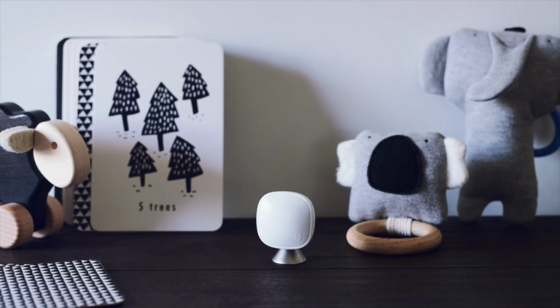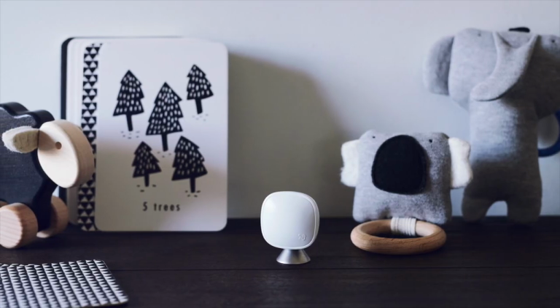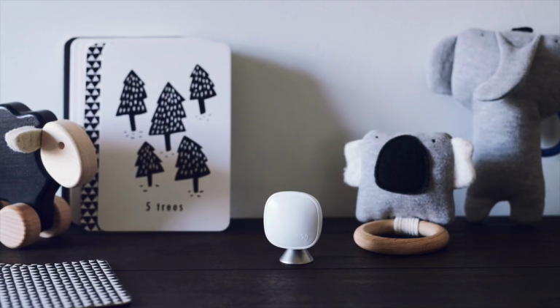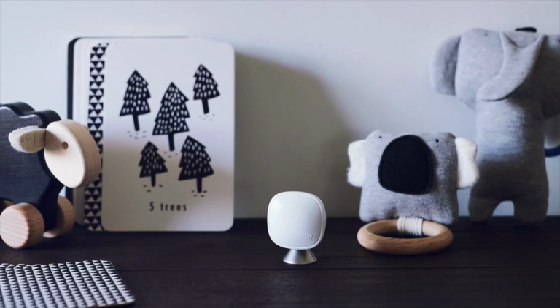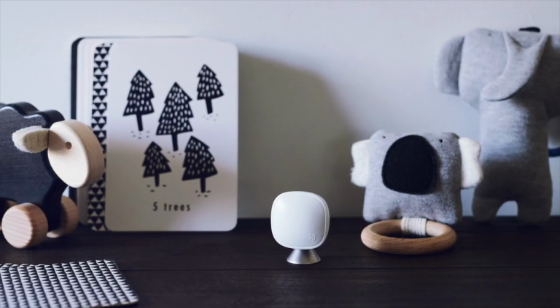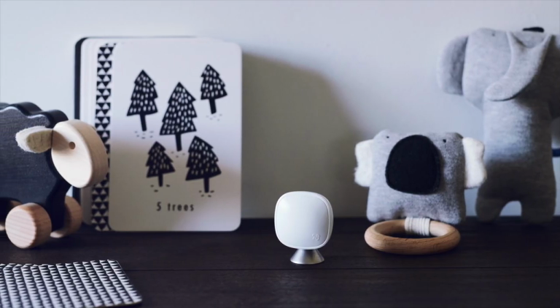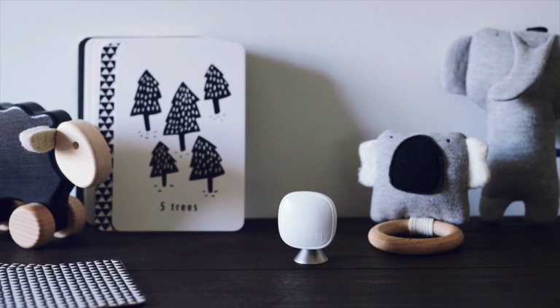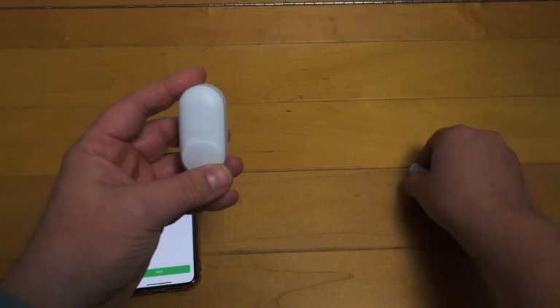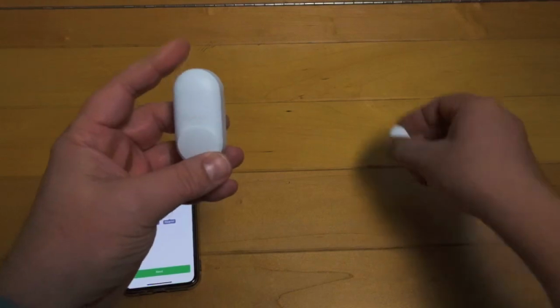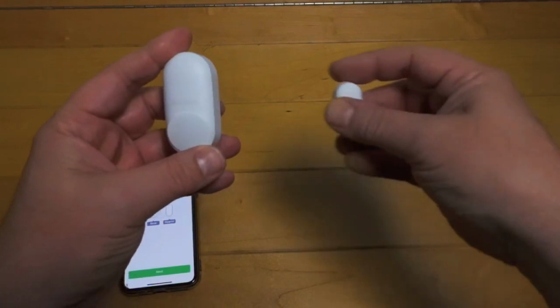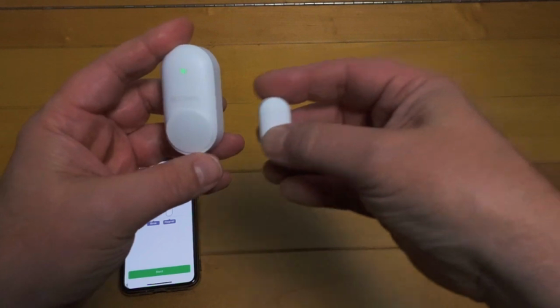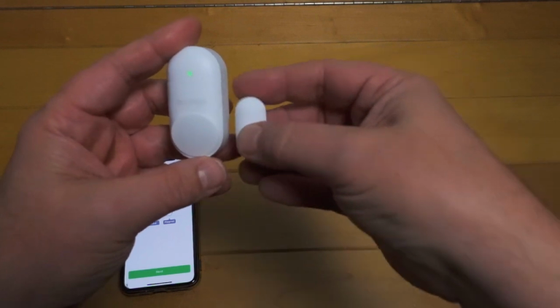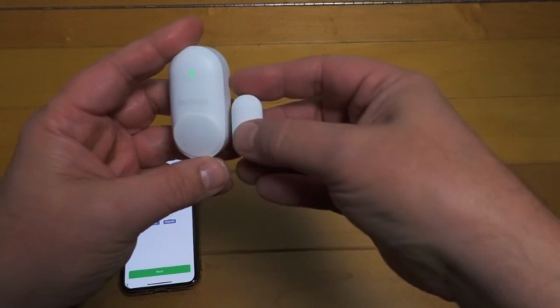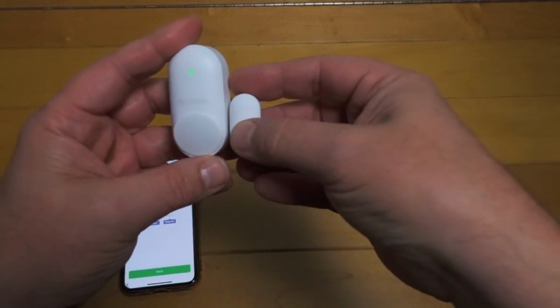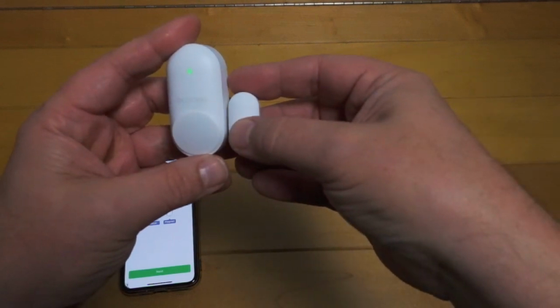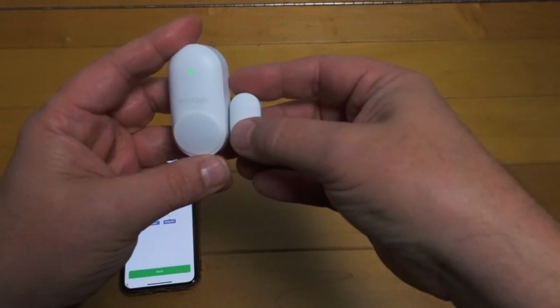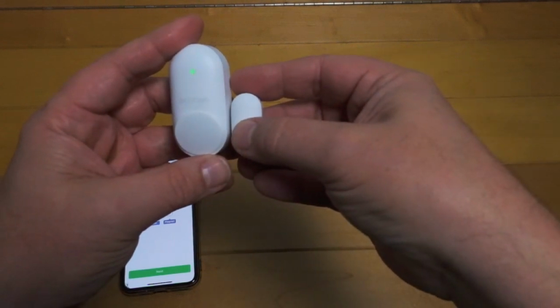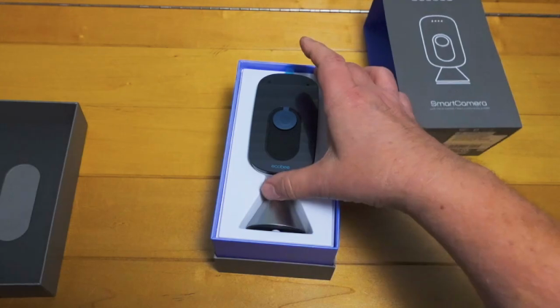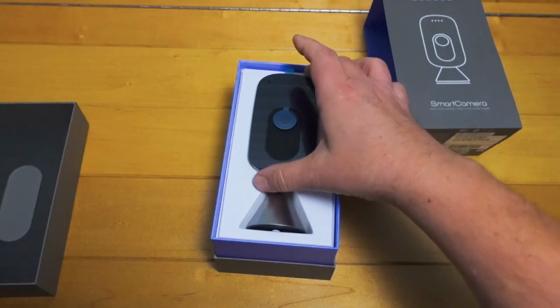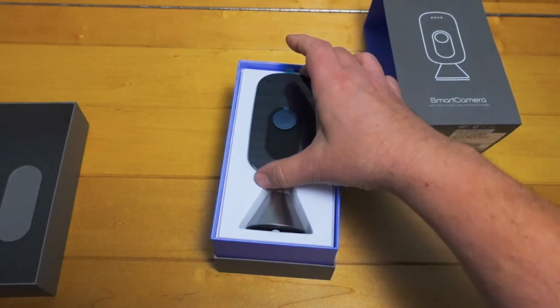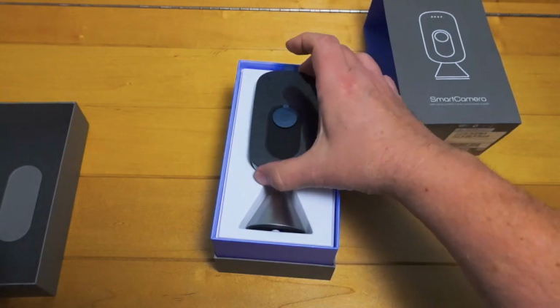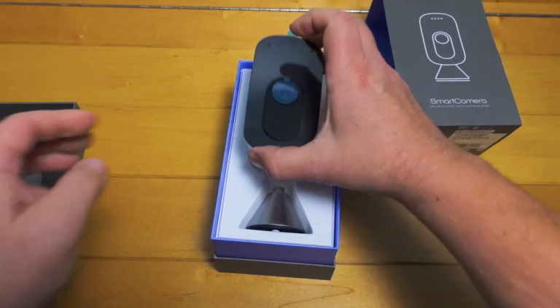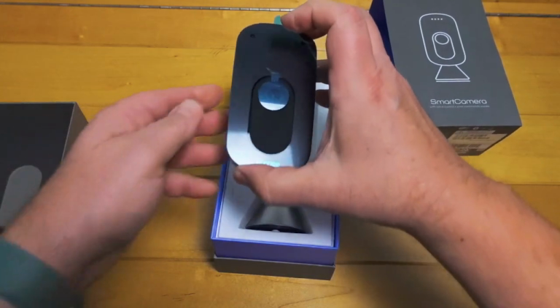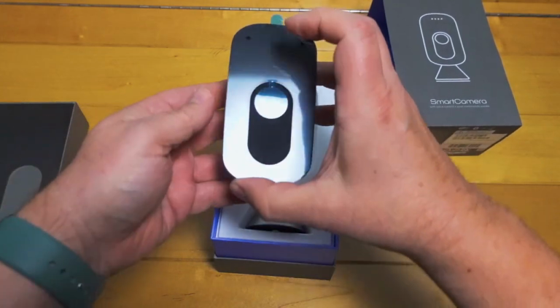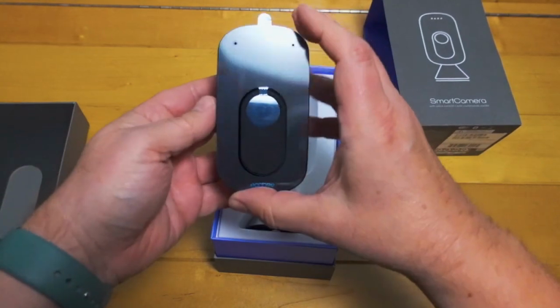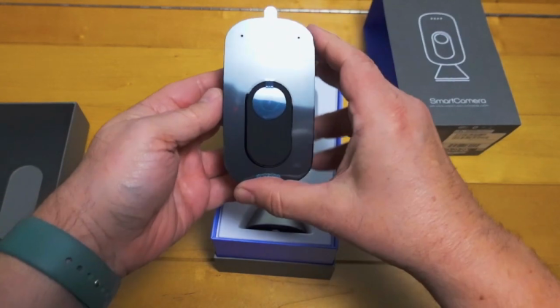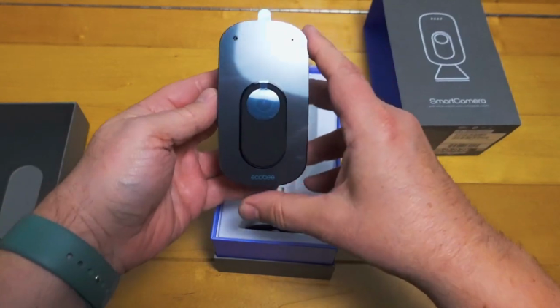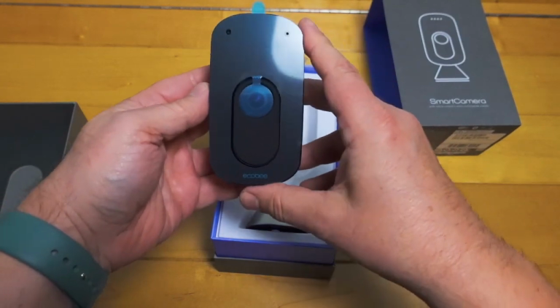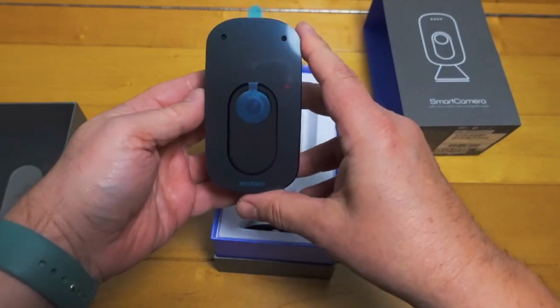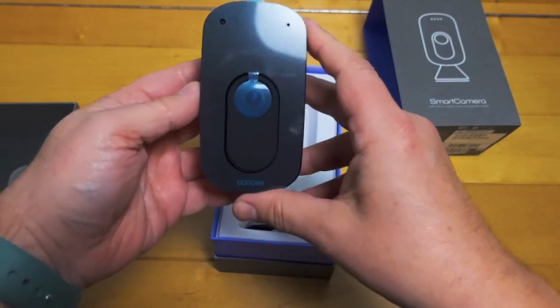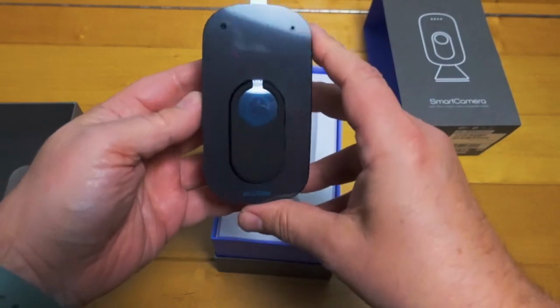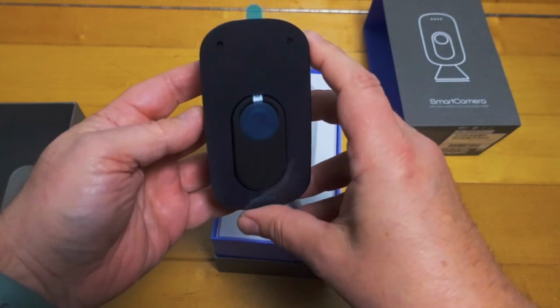I'll also show how the new smart sensors for windows and doors and smart camera can be added to increase your level of security.